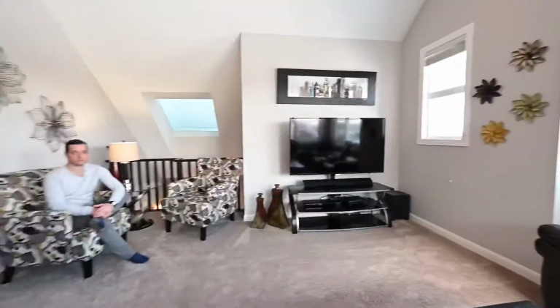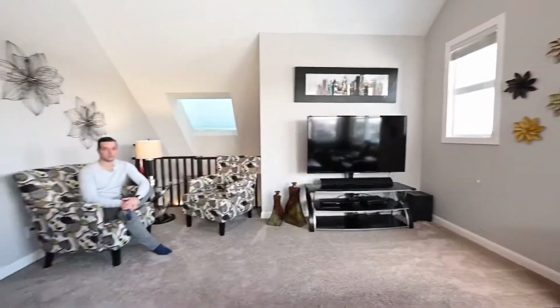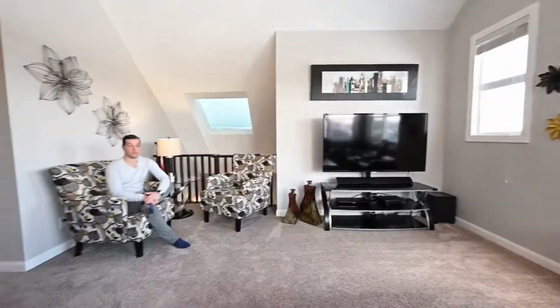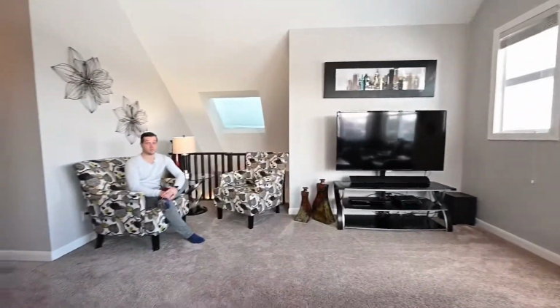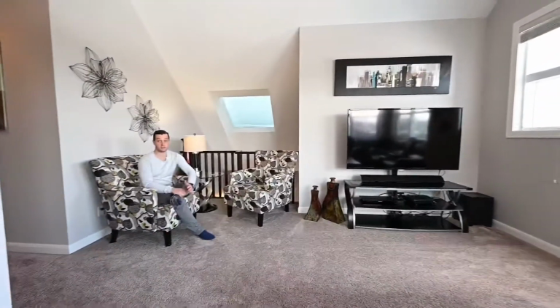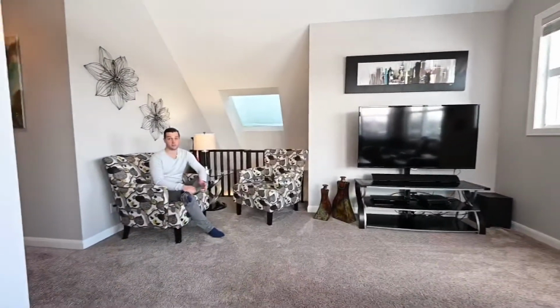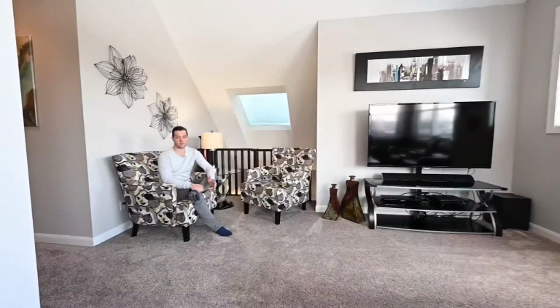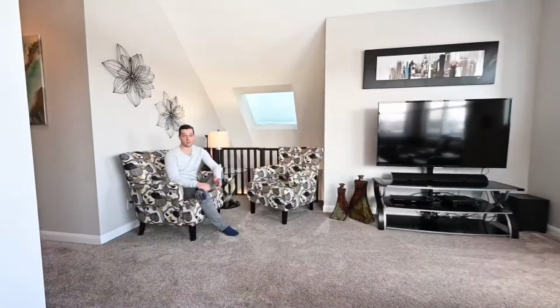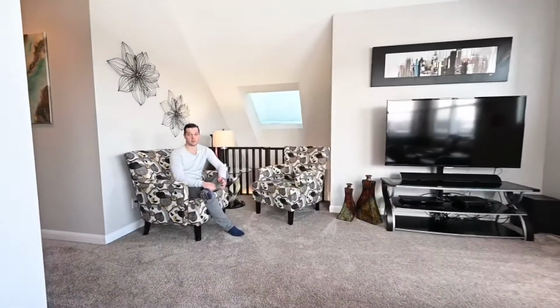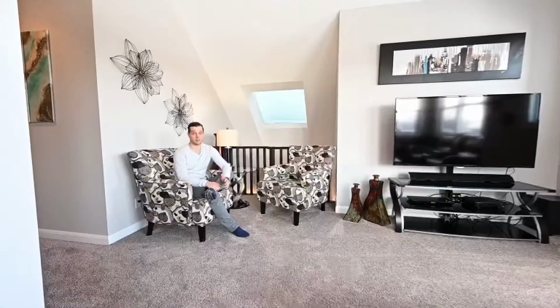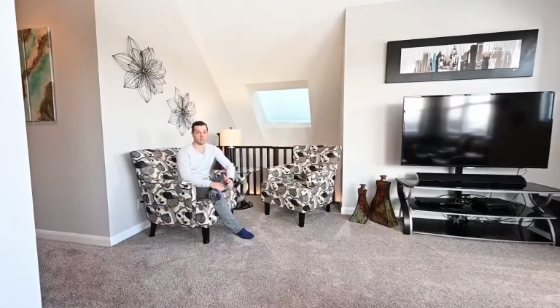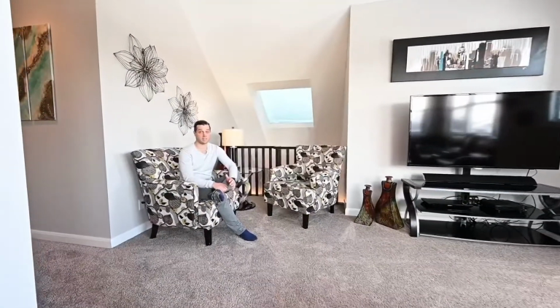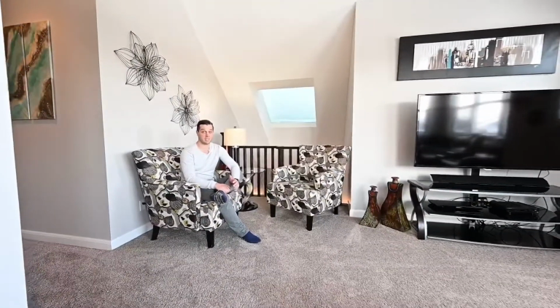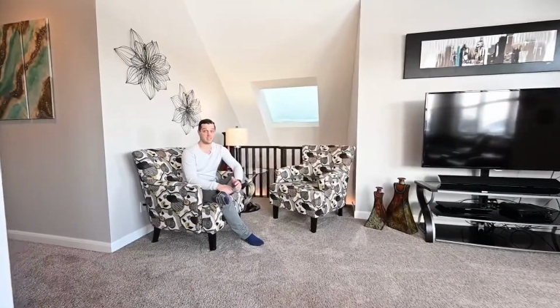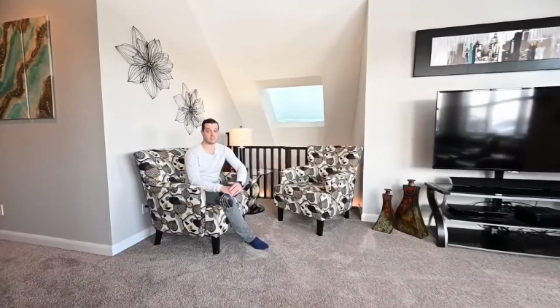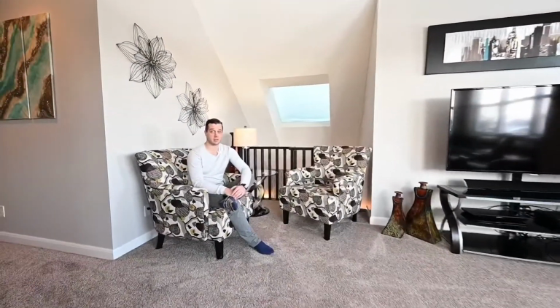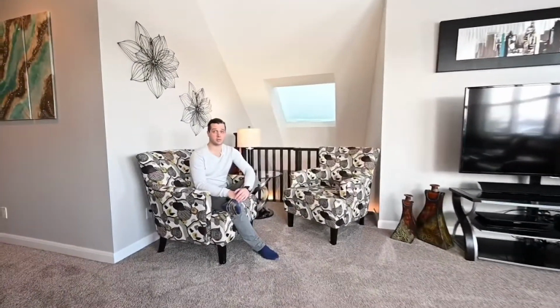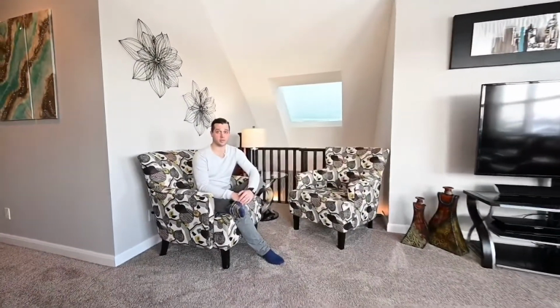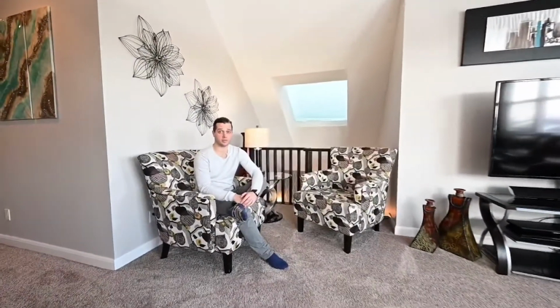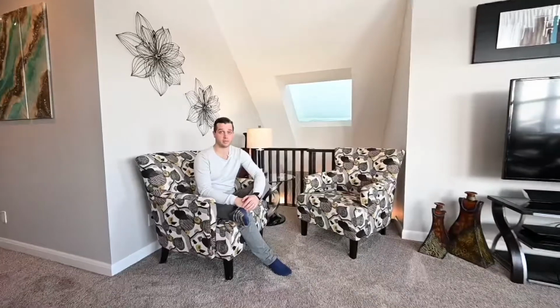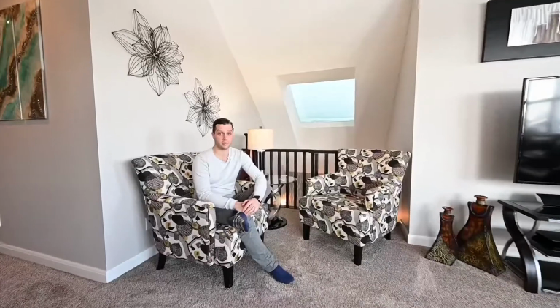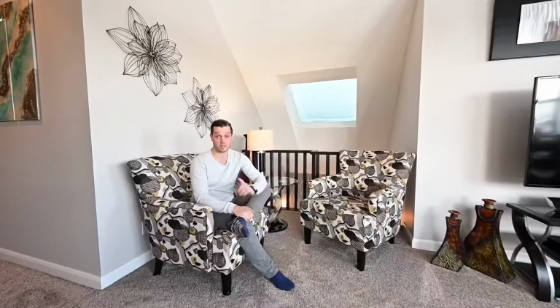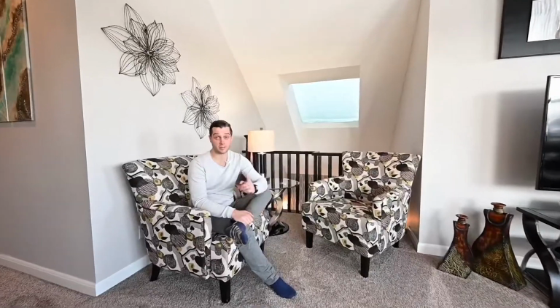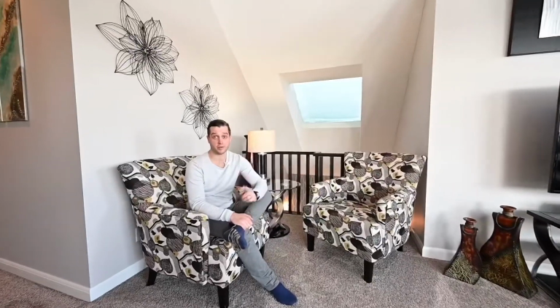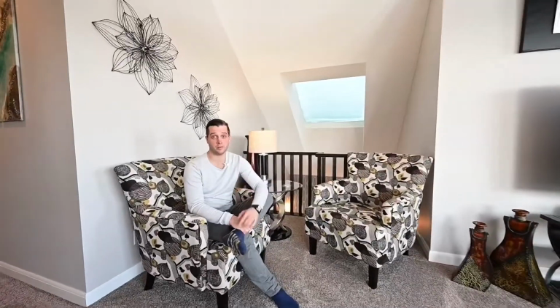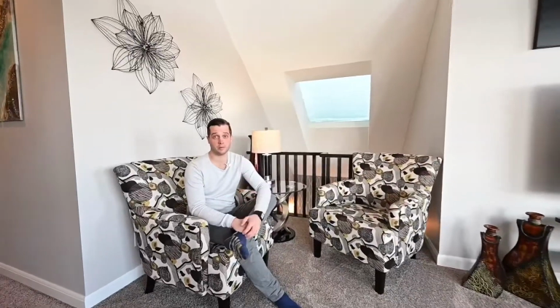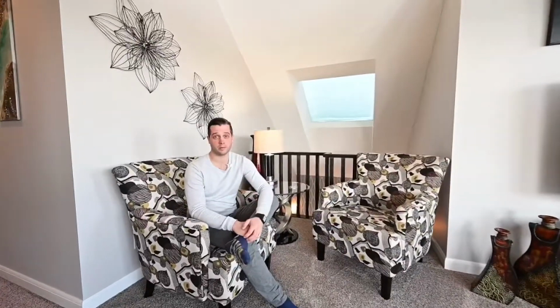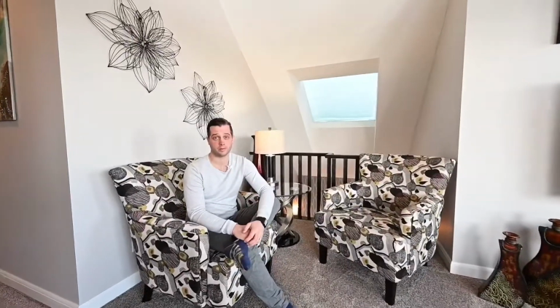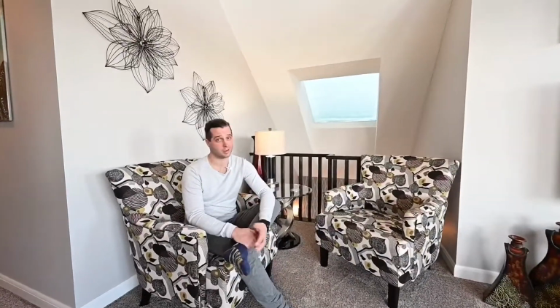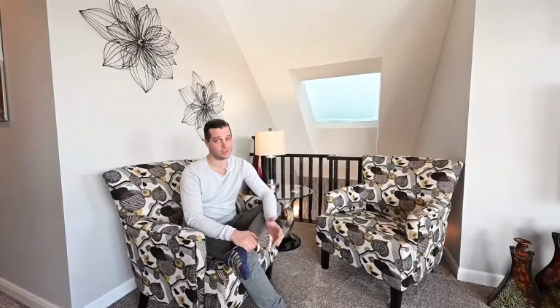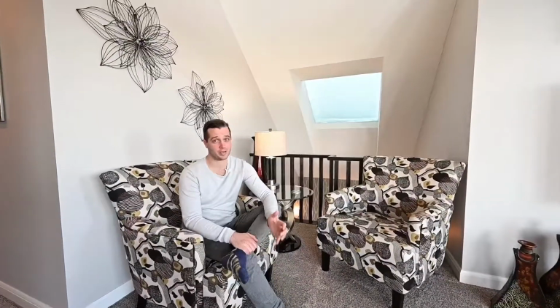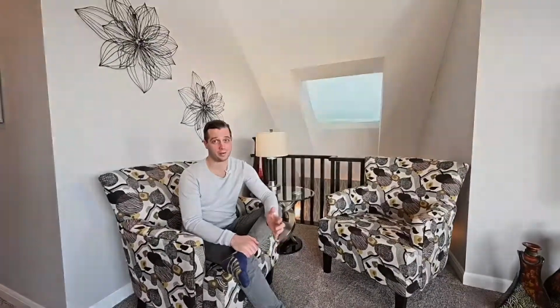As mentioned before, this is luxury living. If that's for you, come check it out.